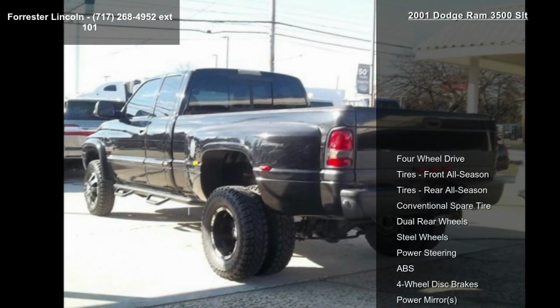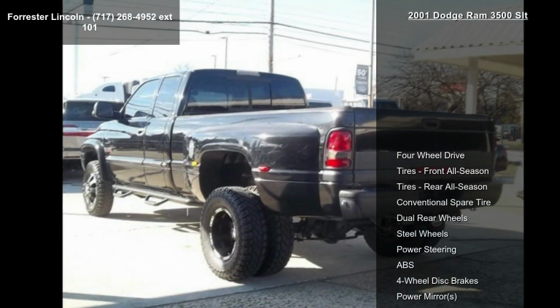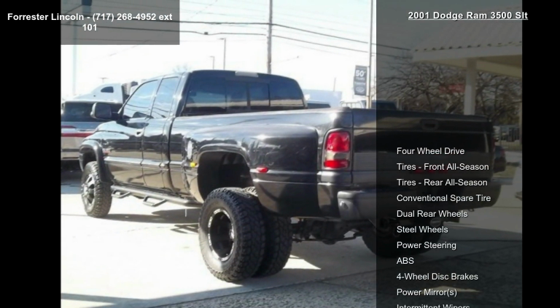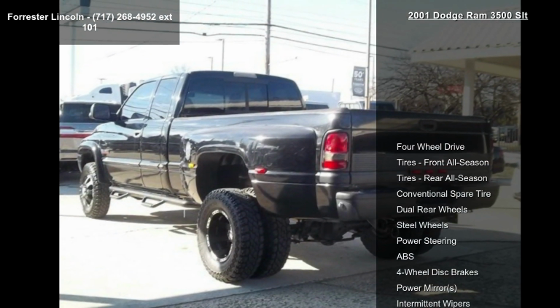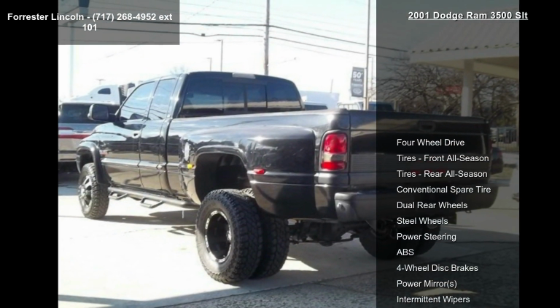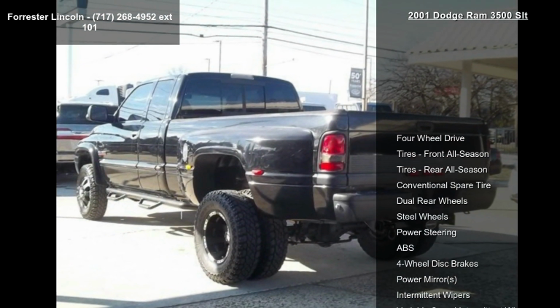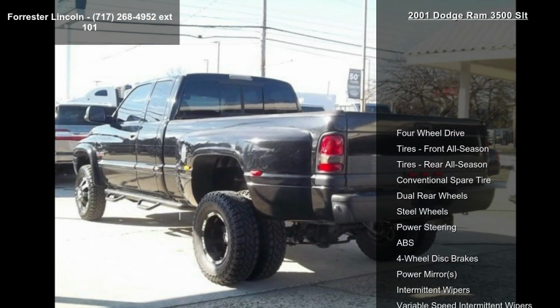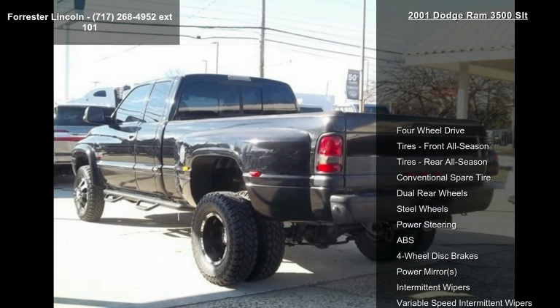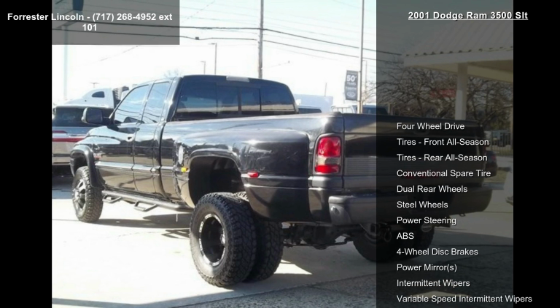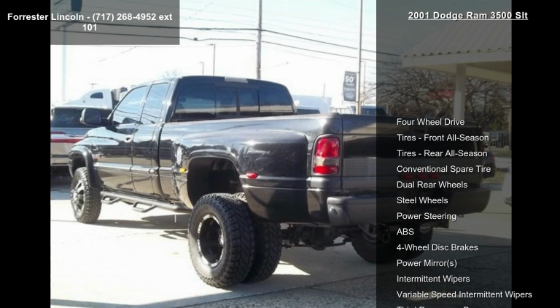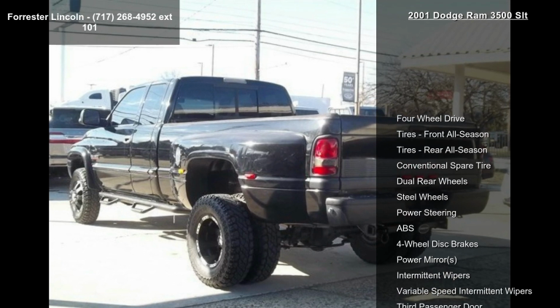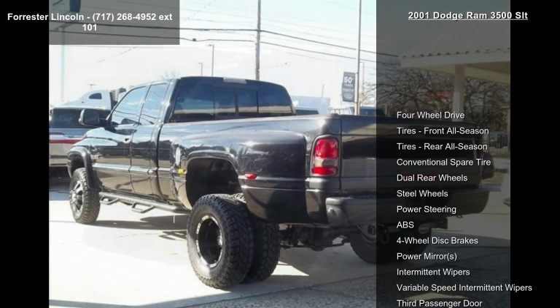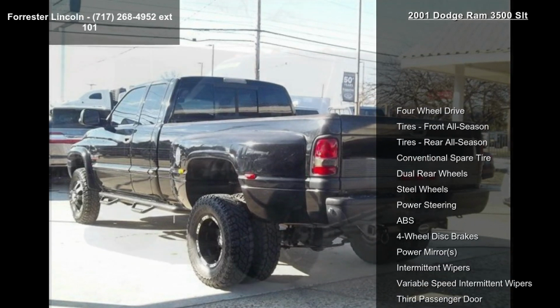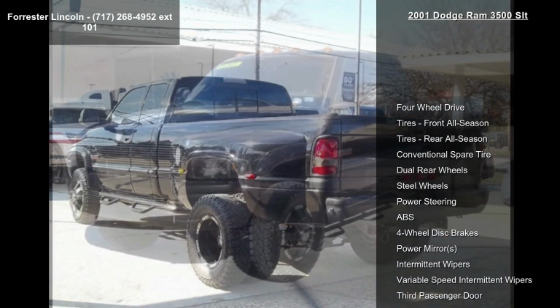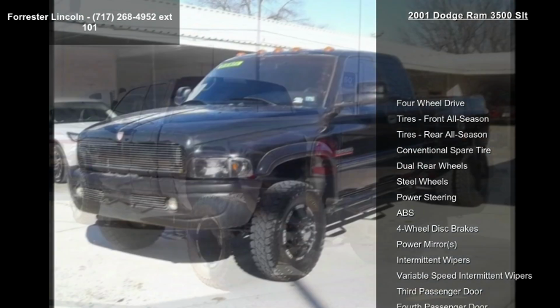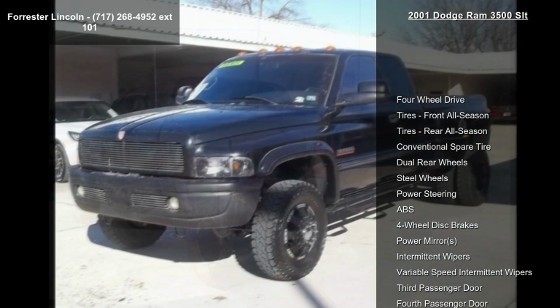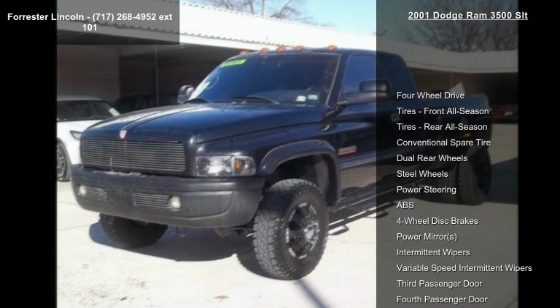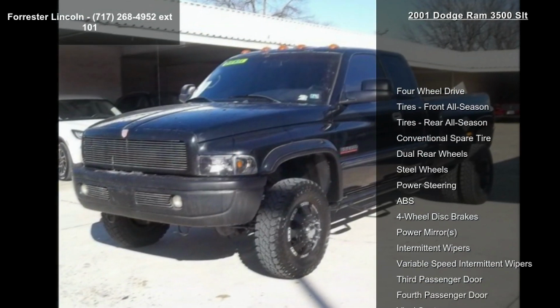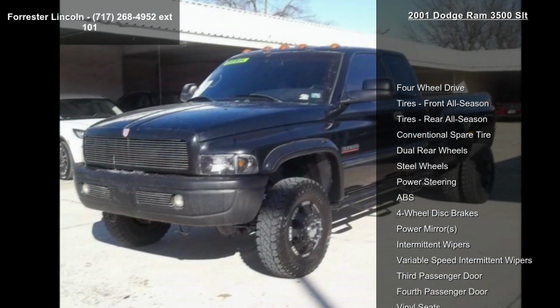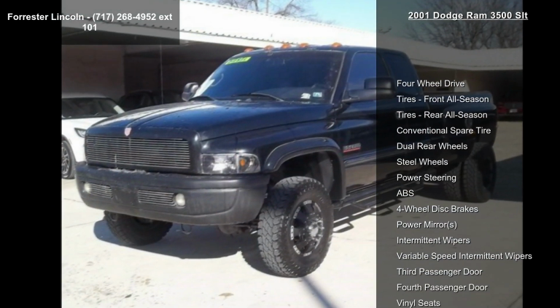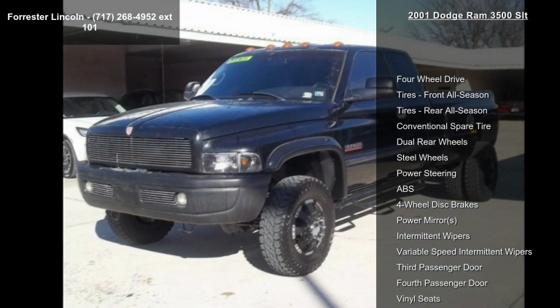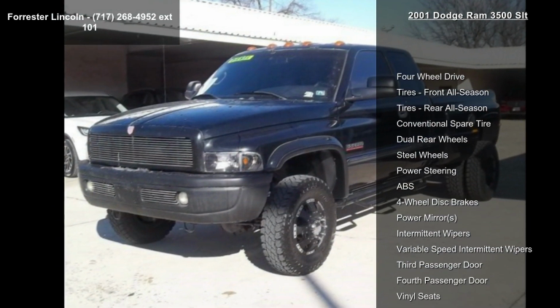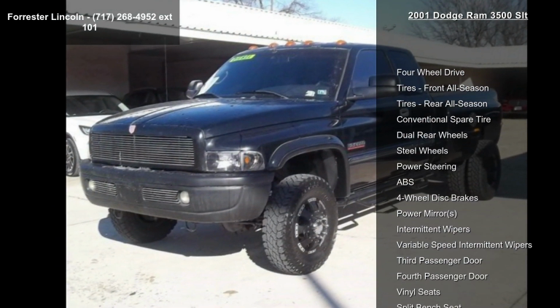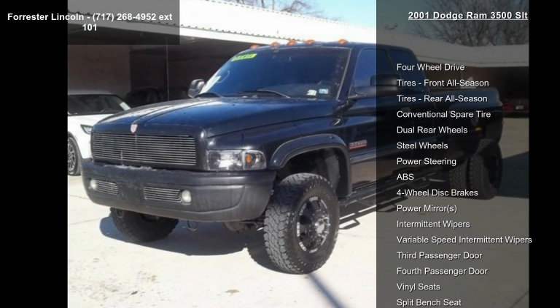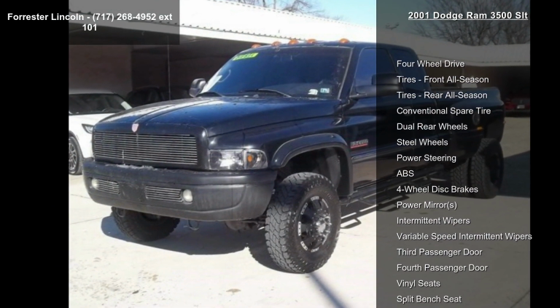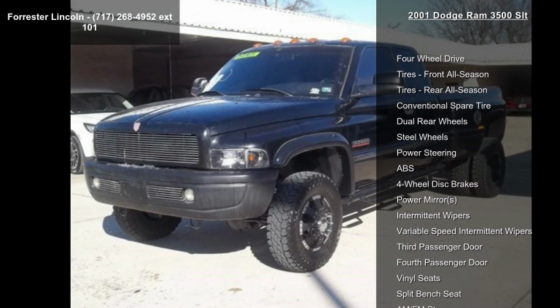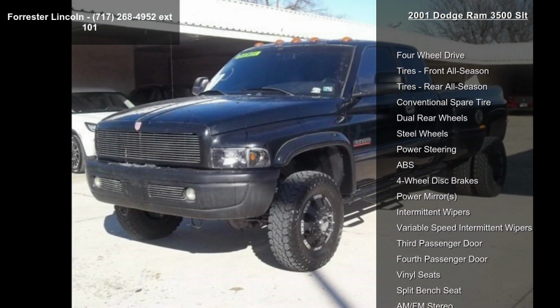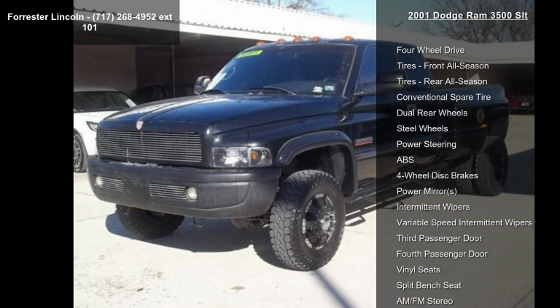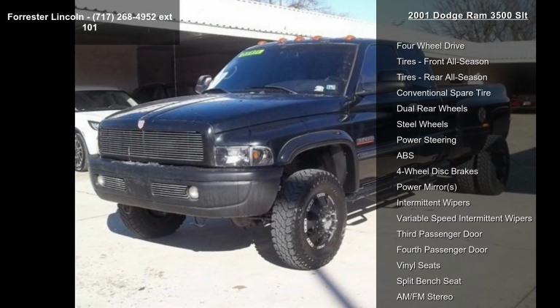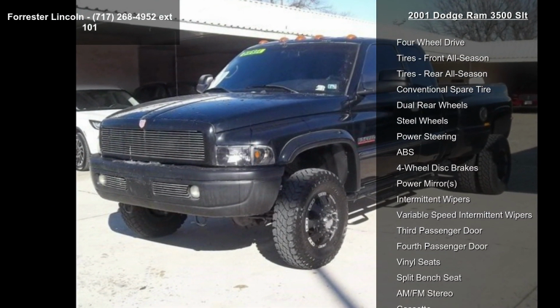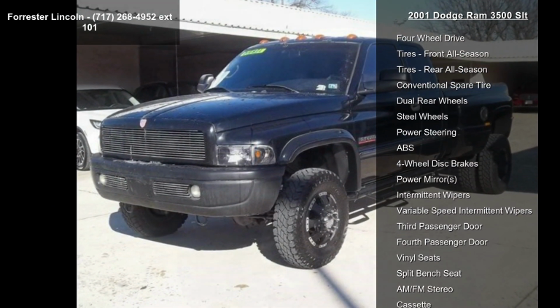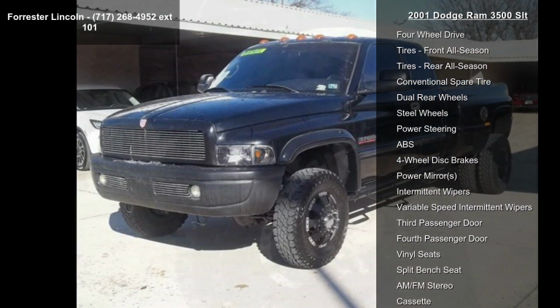This vehicle comes with a reliable 6-cylinder engine, connected to a smooth shifting automatic transmission.